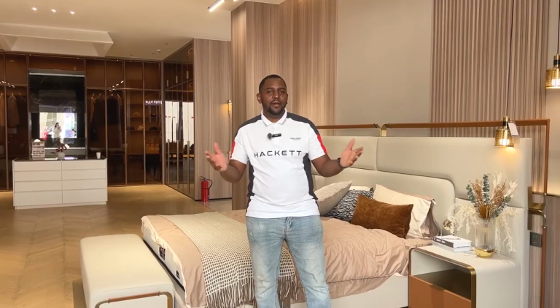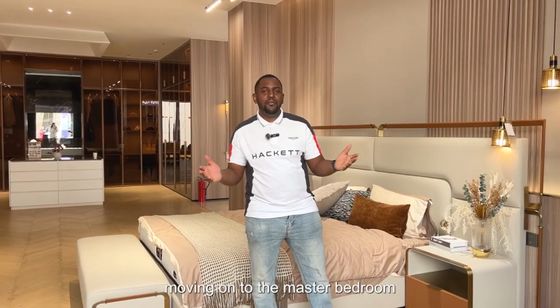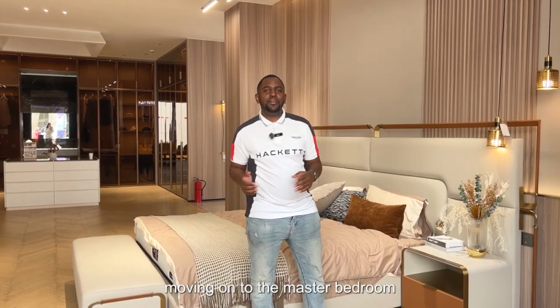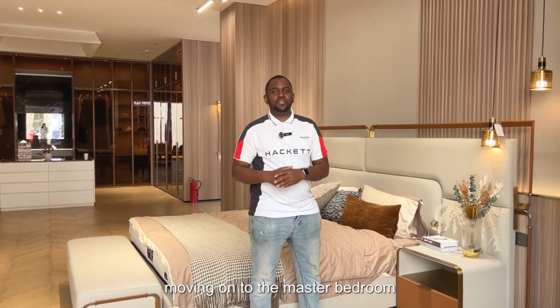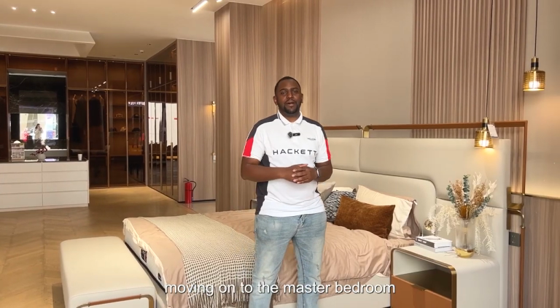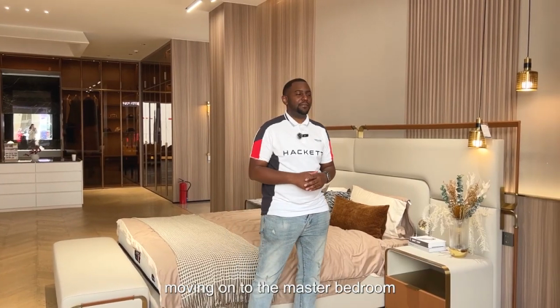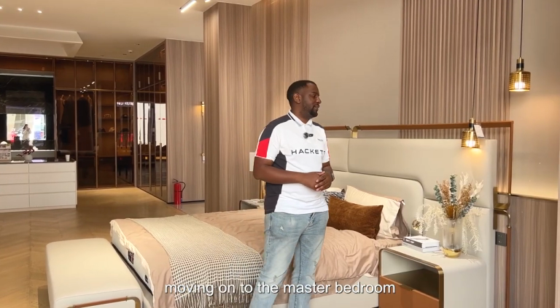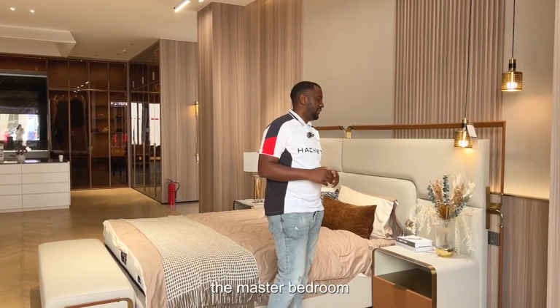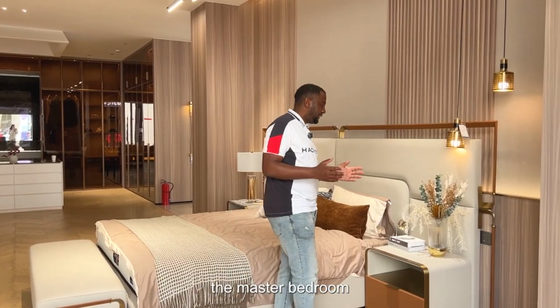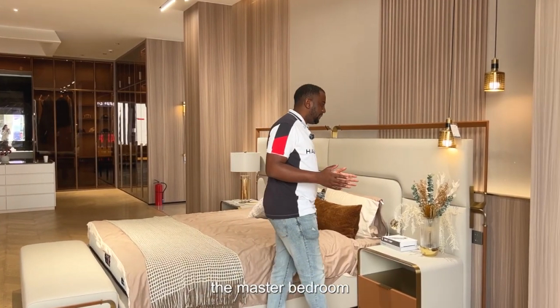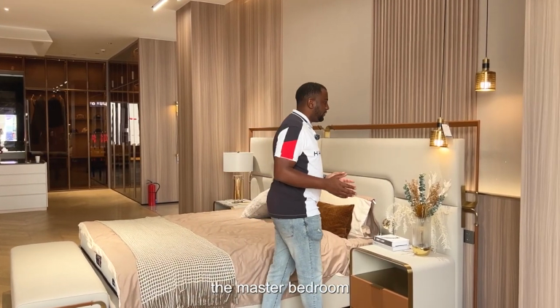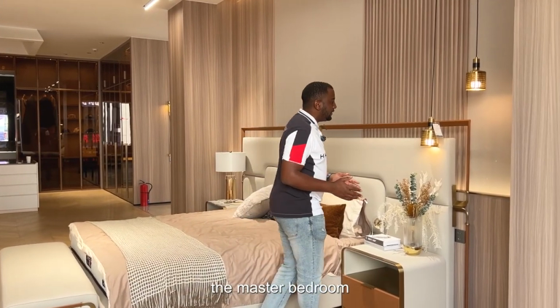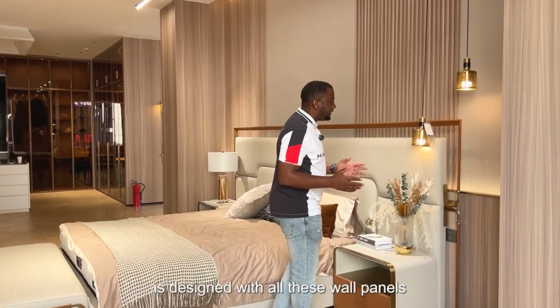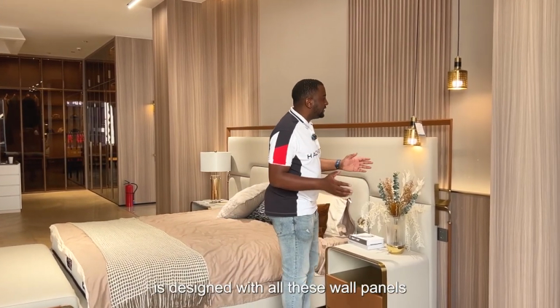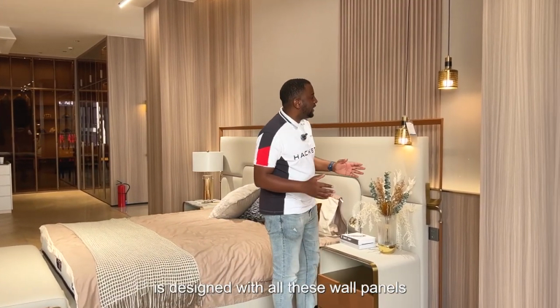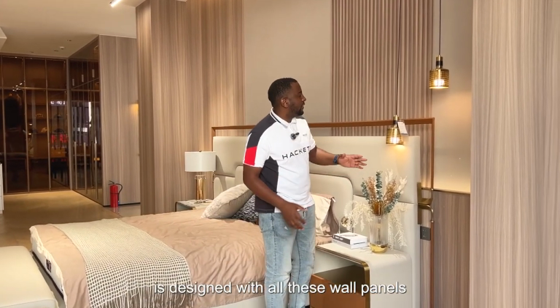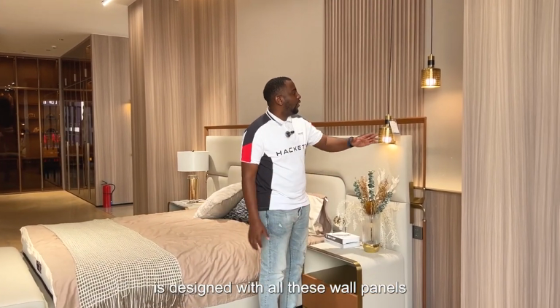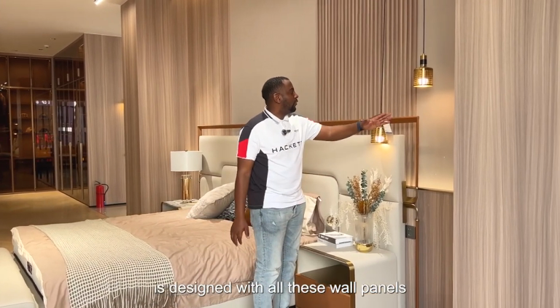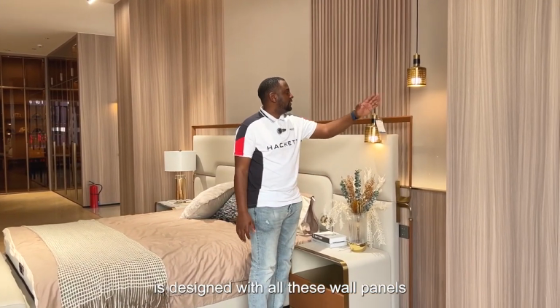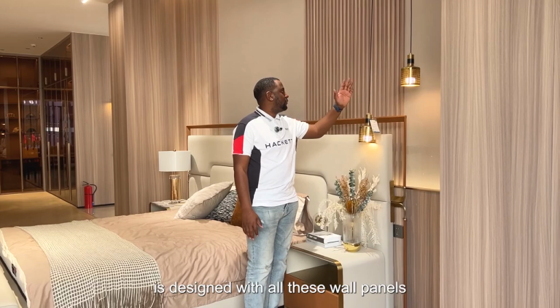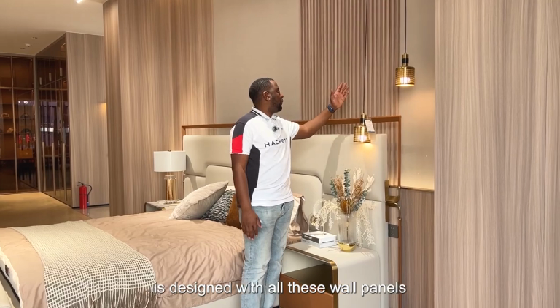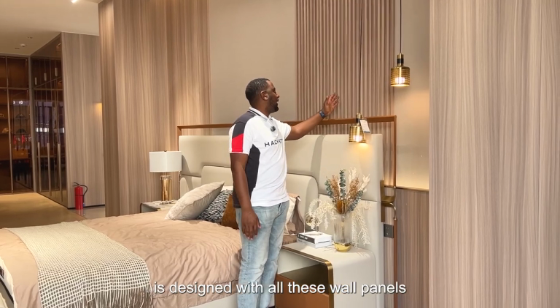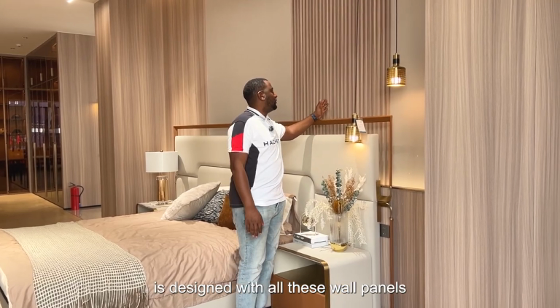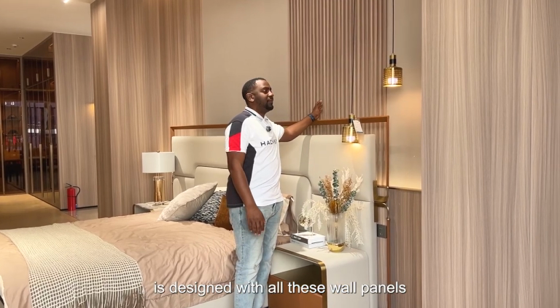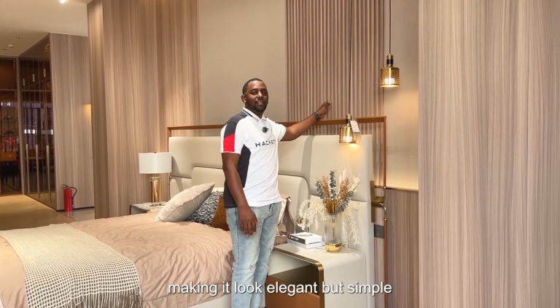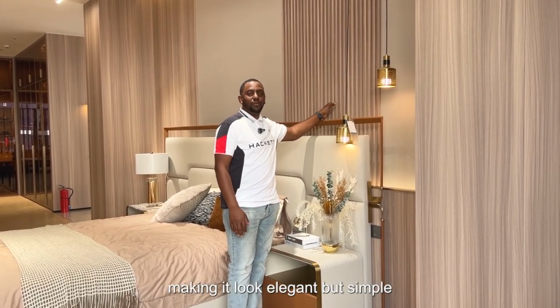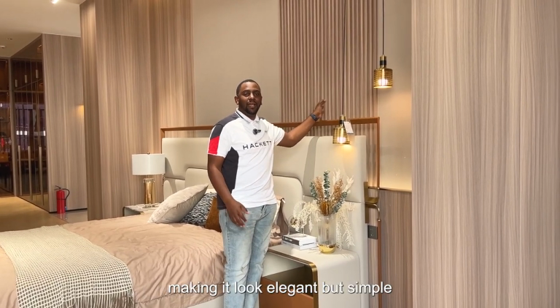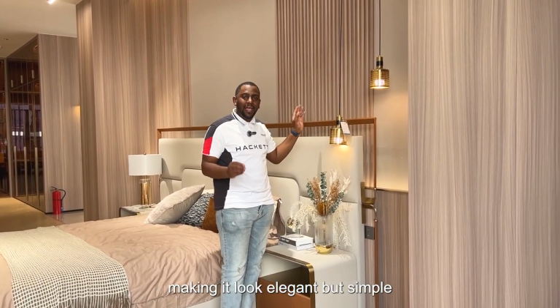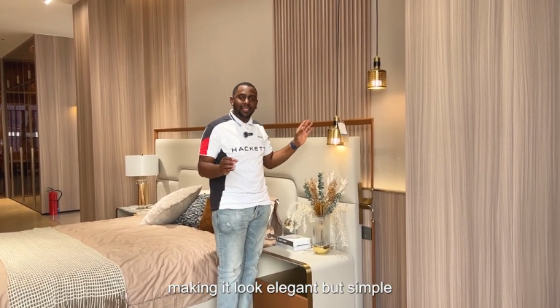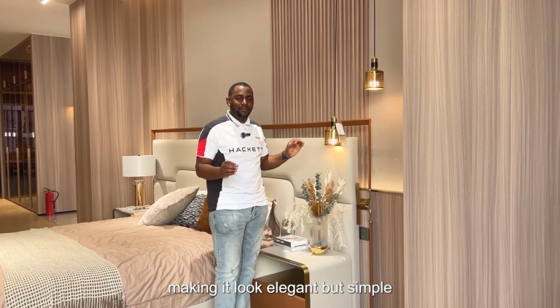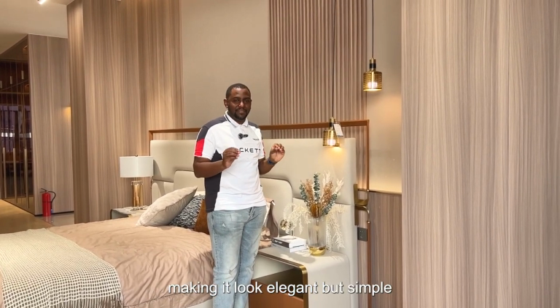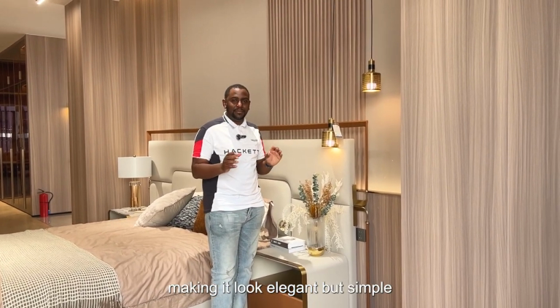Moving on to the master bedroom. The master bedroom is designed with all these wall panels making it look elegant but simple.